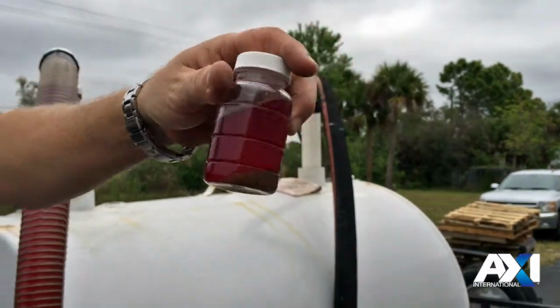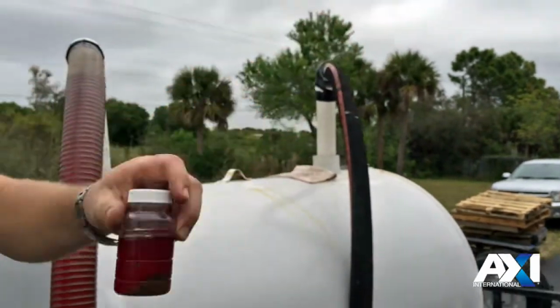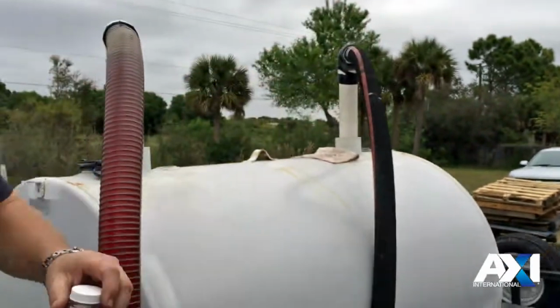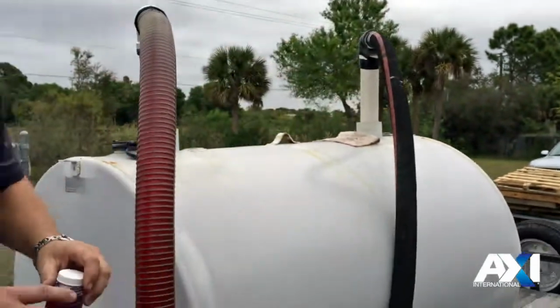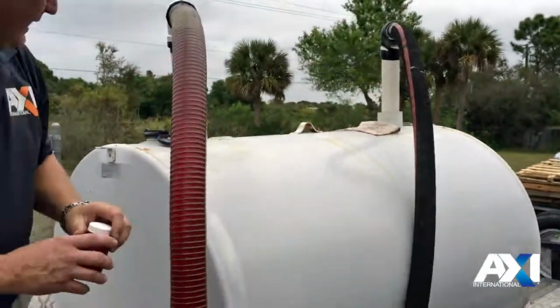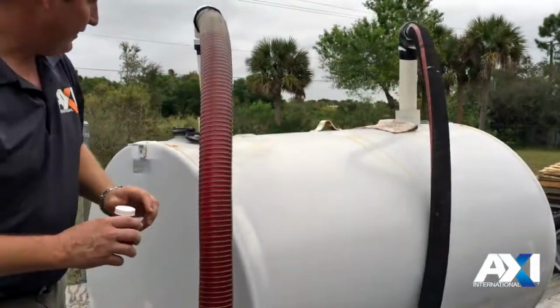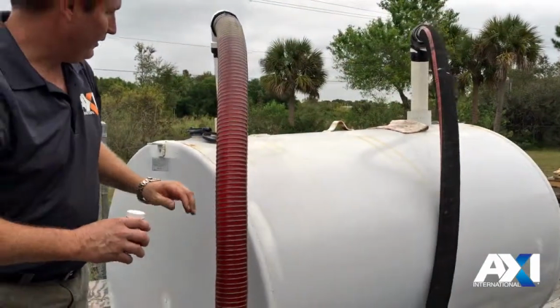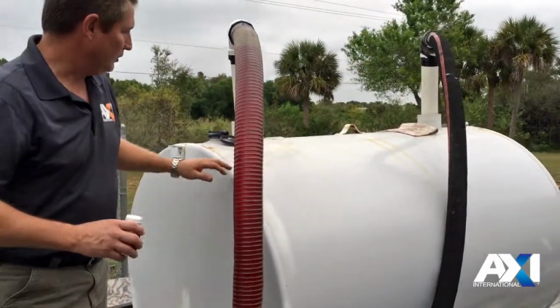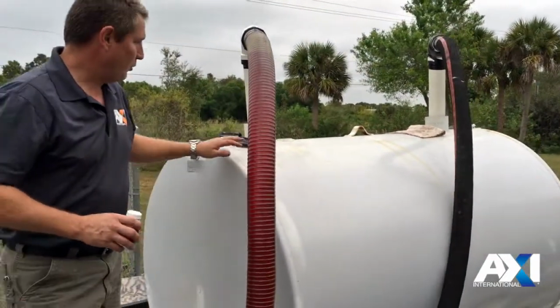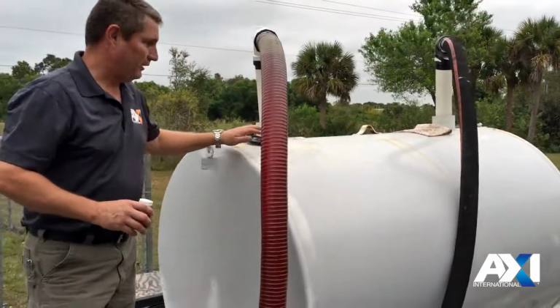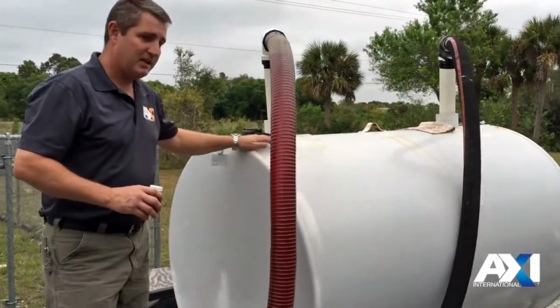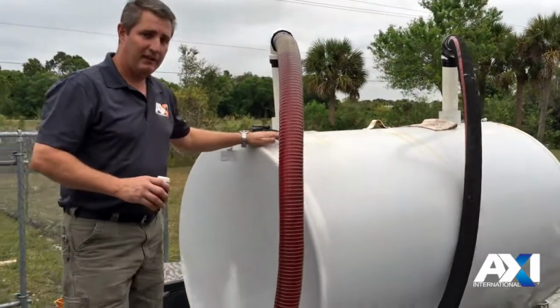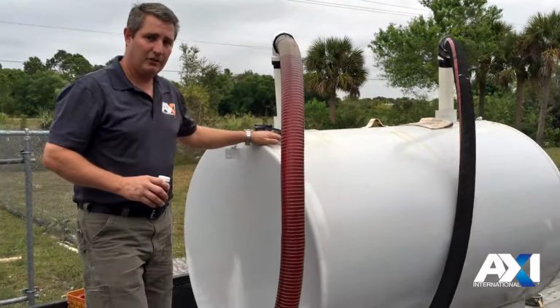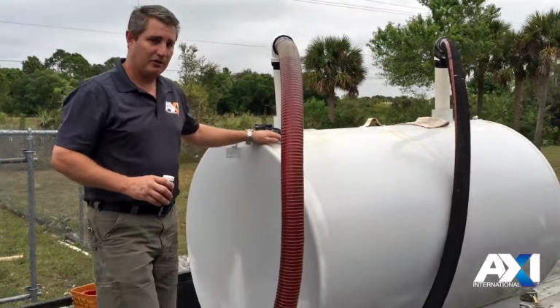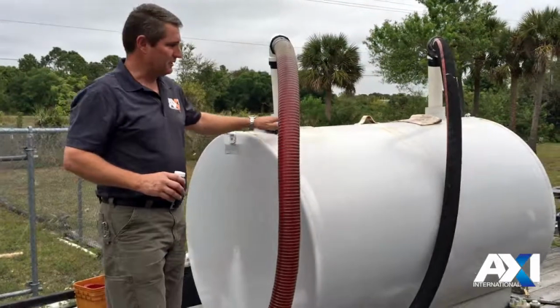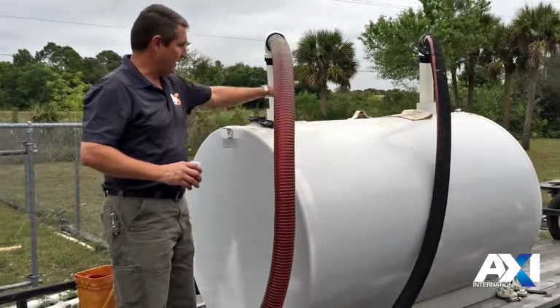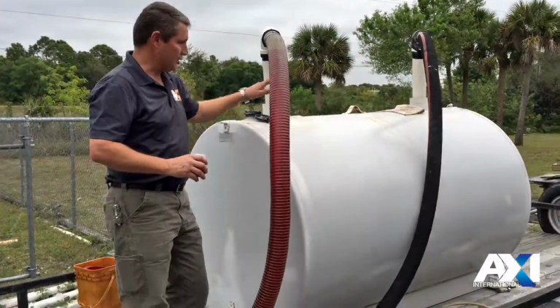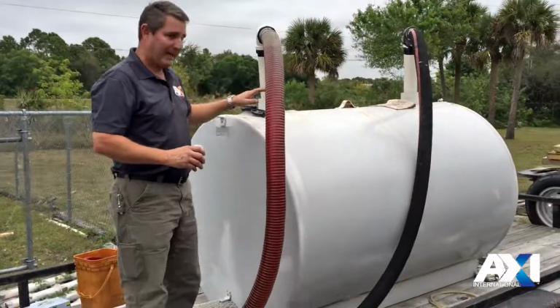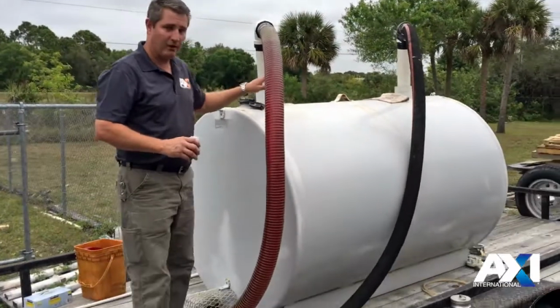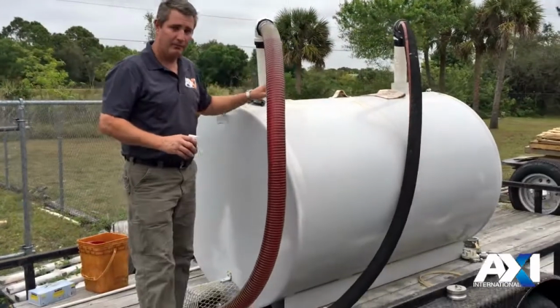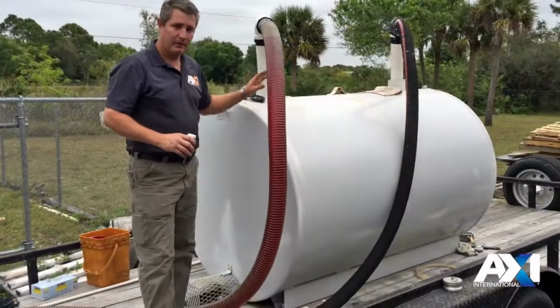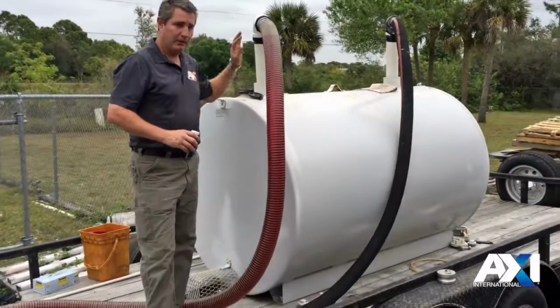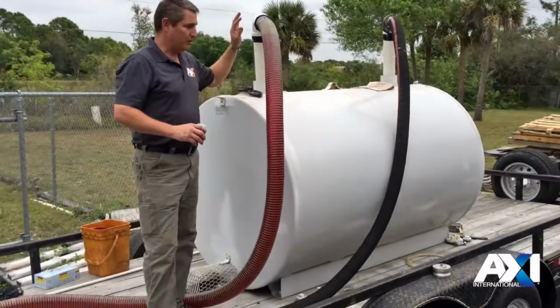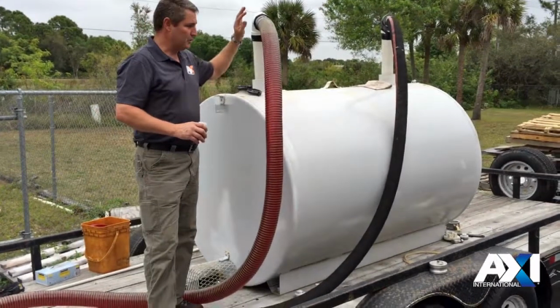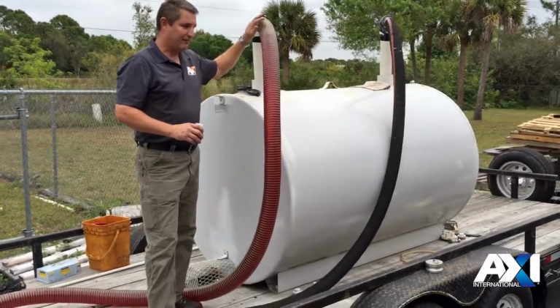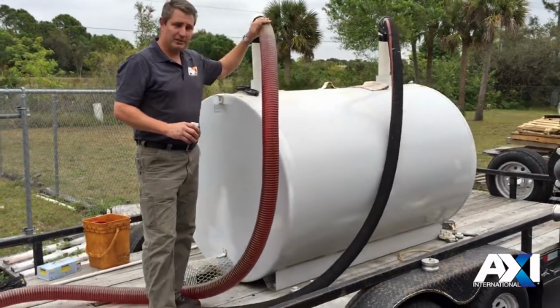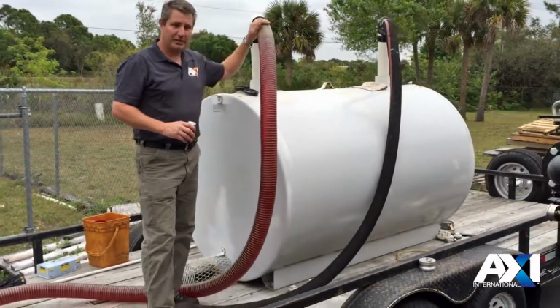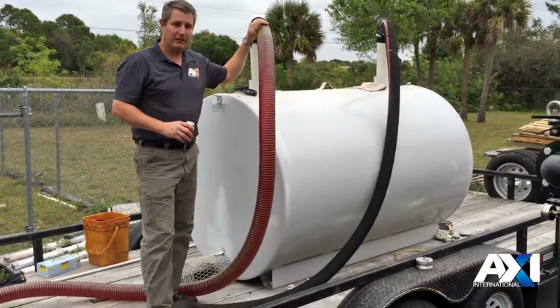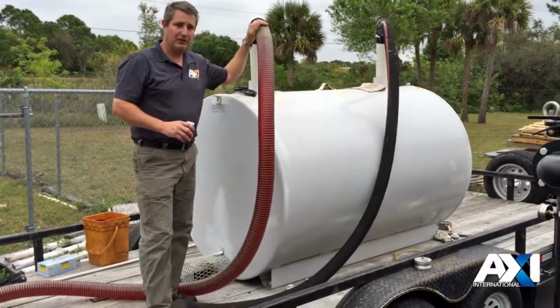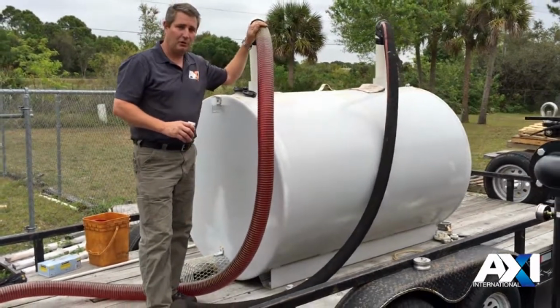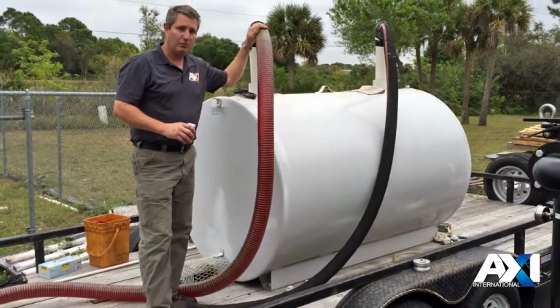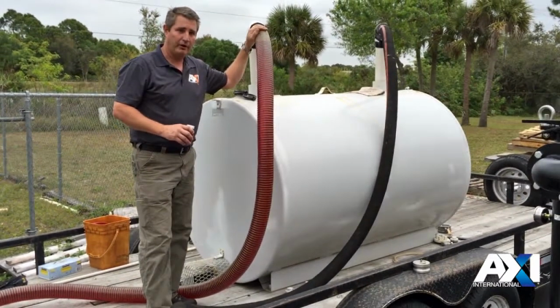We drew that out of the lowest point of the tank, and you'll notice the tank is on an angle. You always want to have the suction at the lowest point.